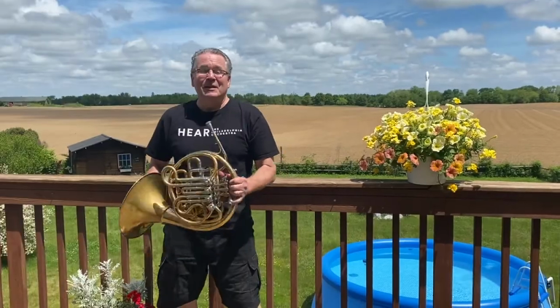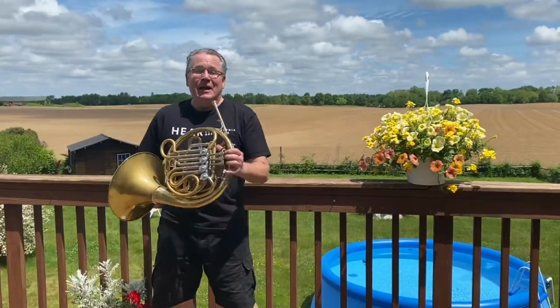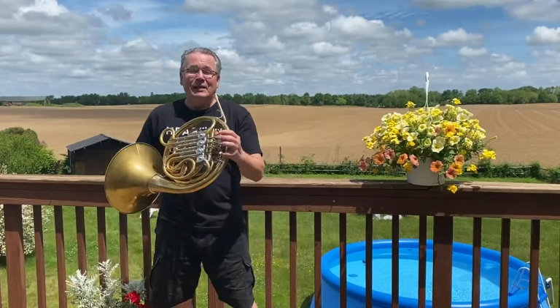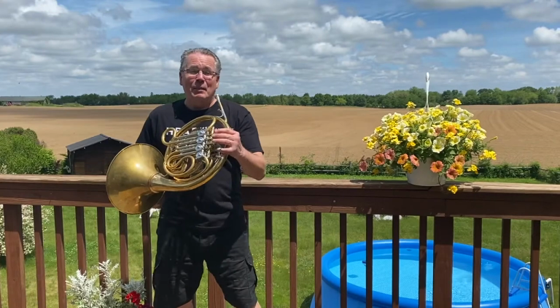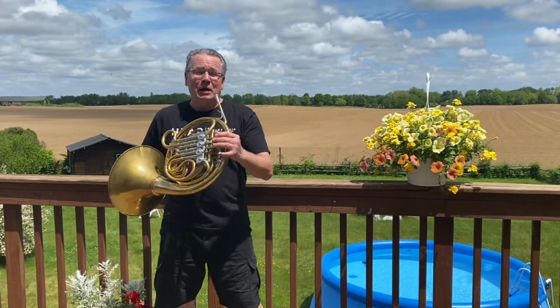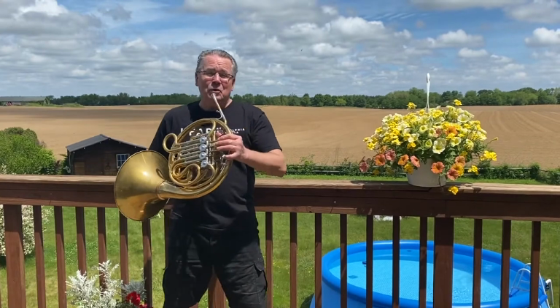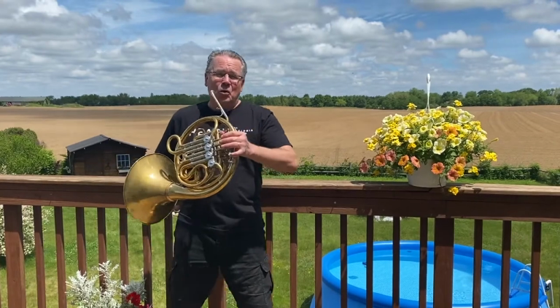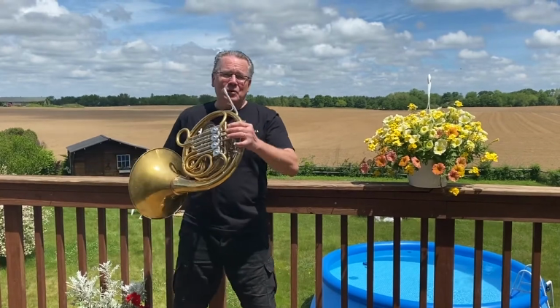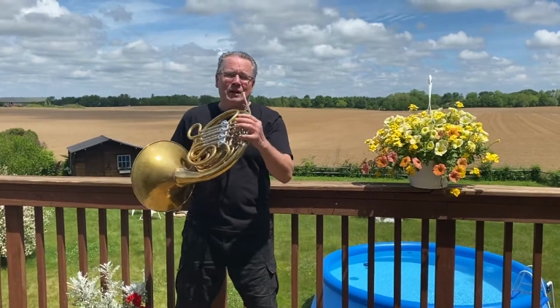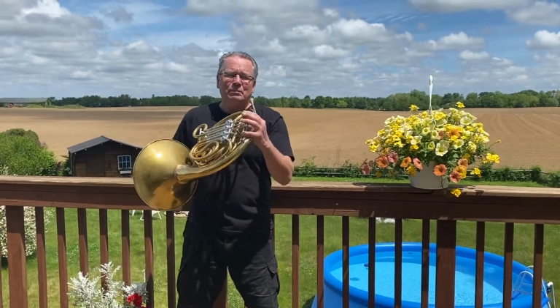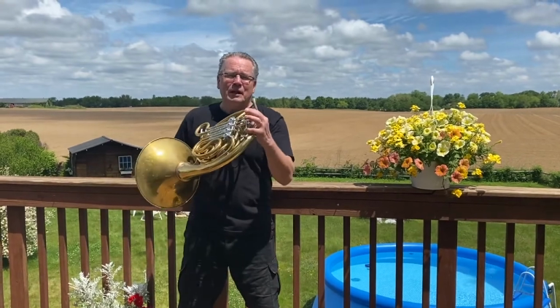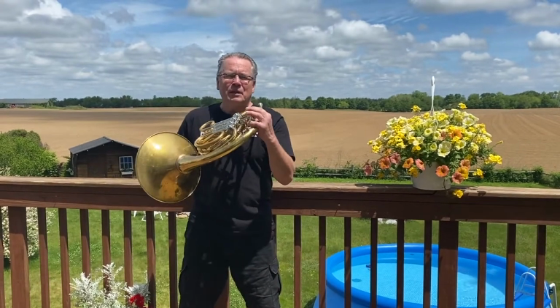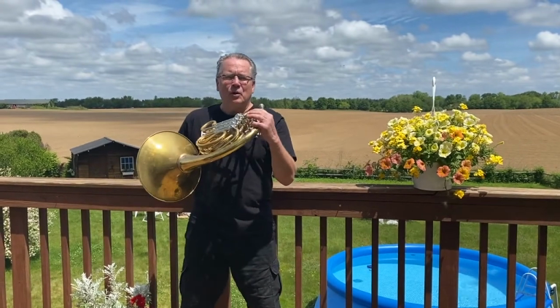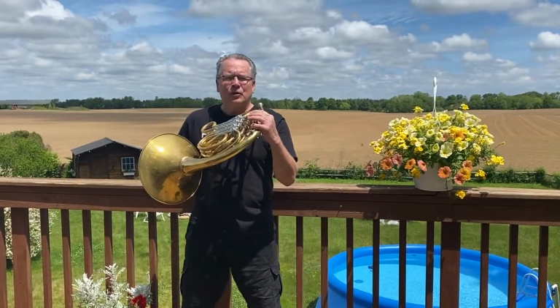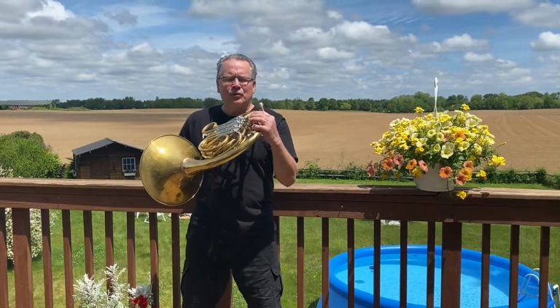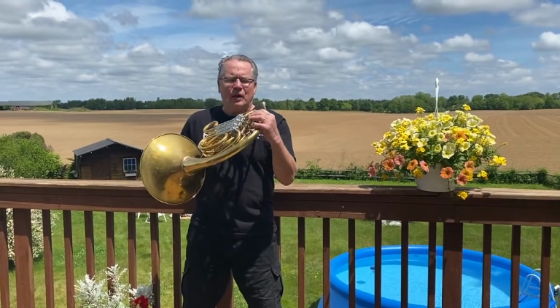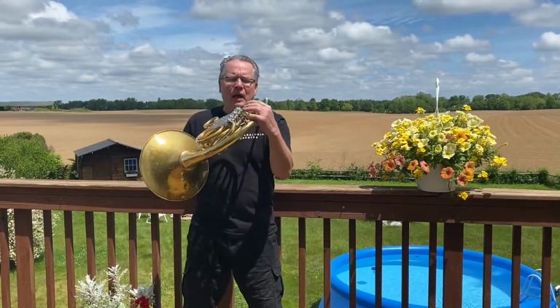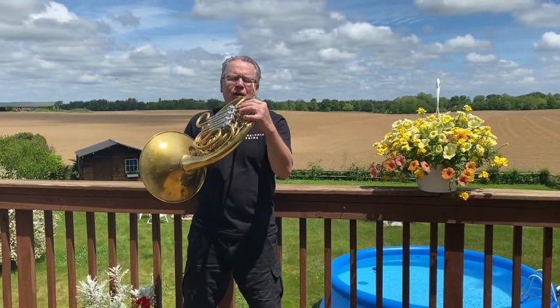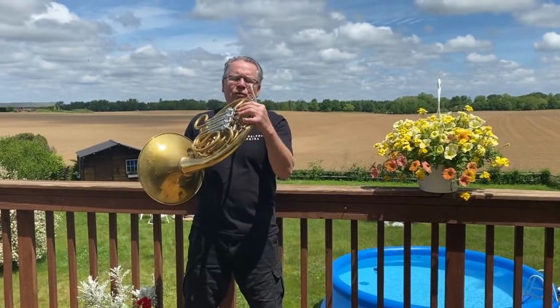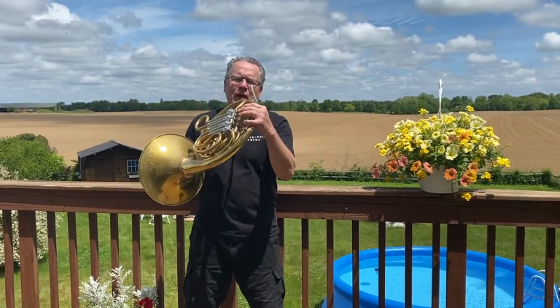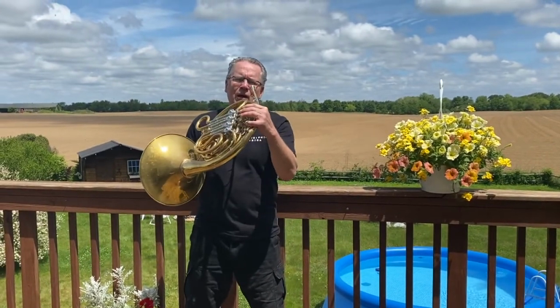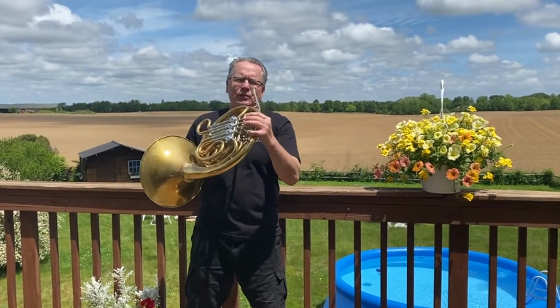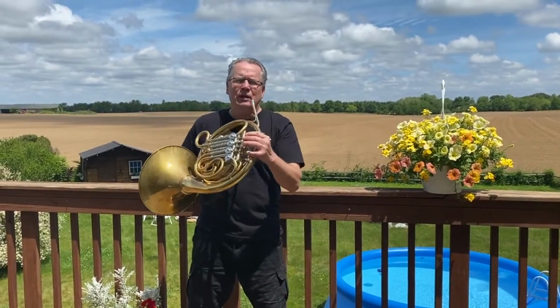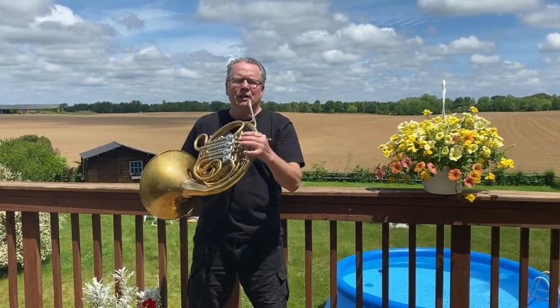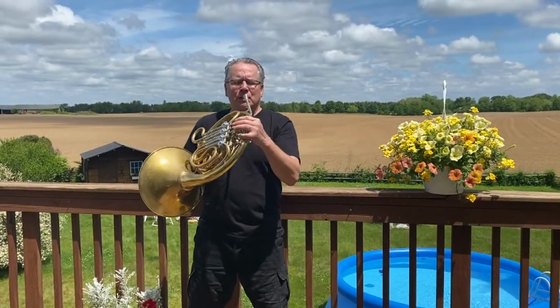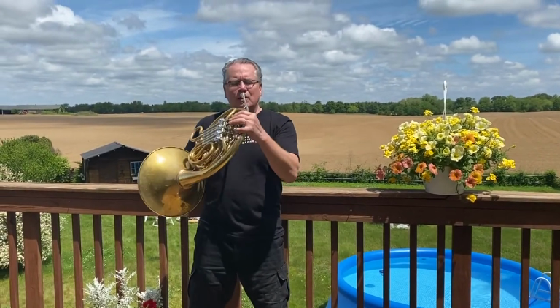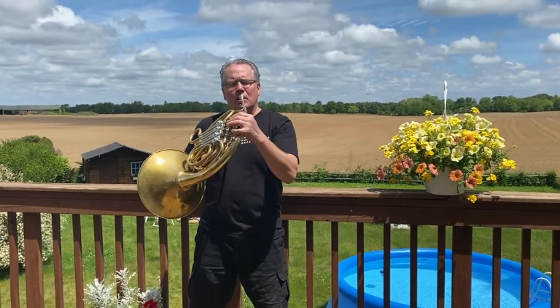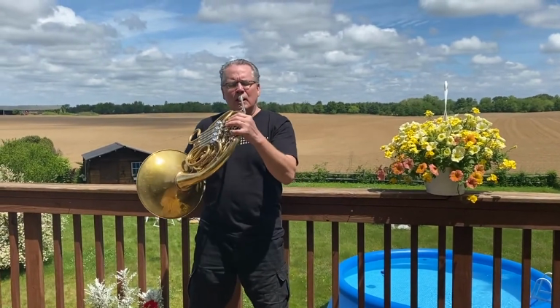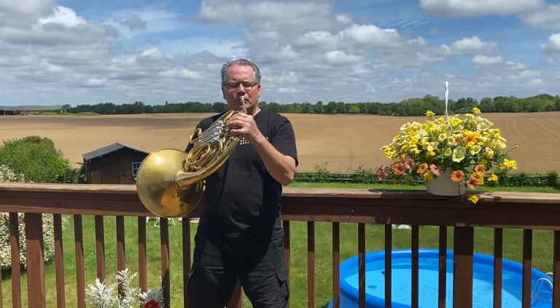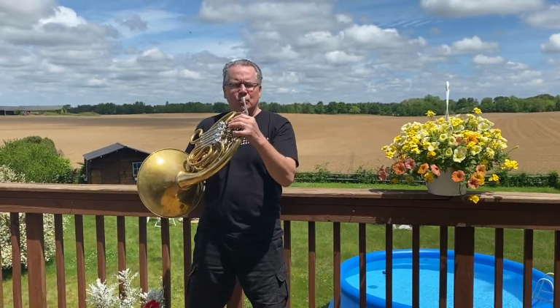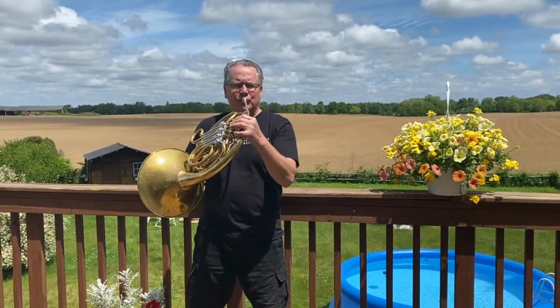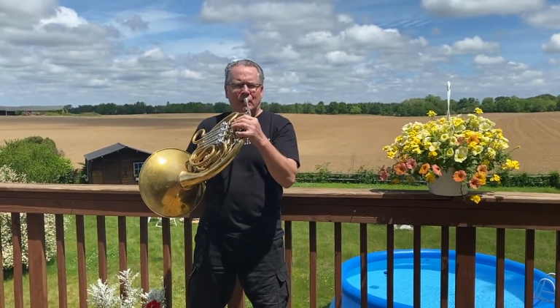The modern horn that I play in the orchestra has valves and I can play all kinds of cool stuff.